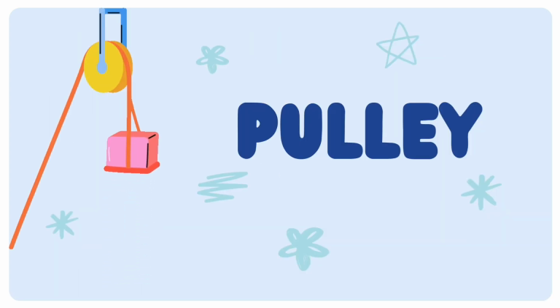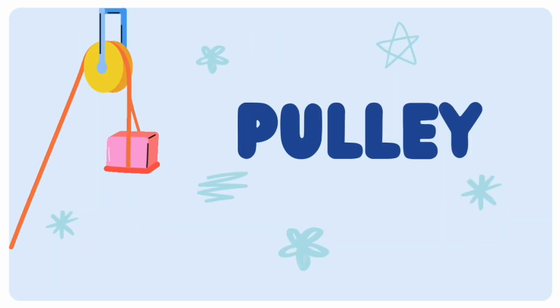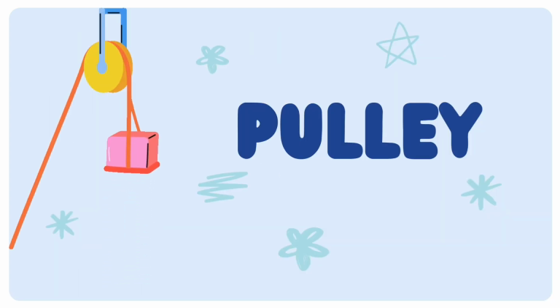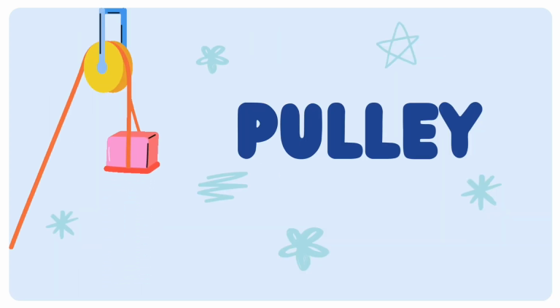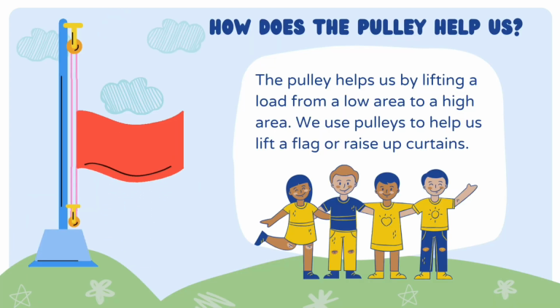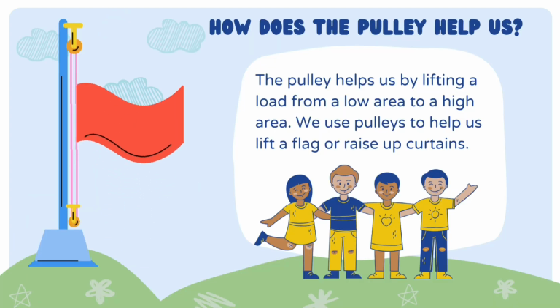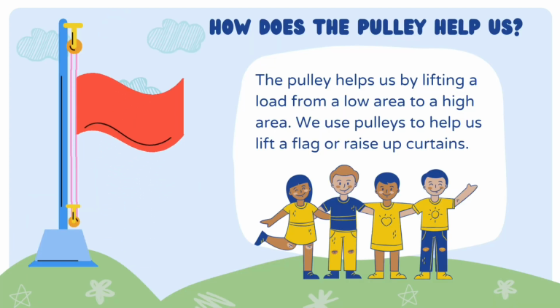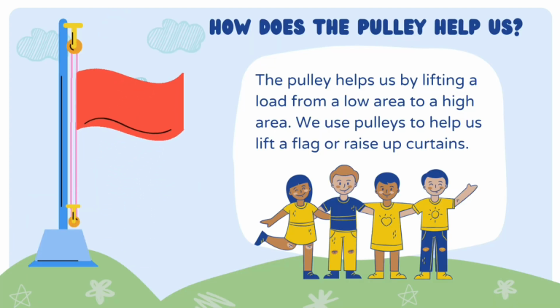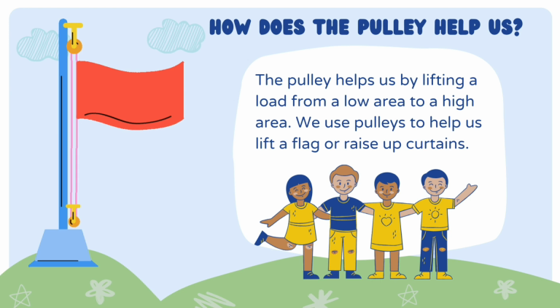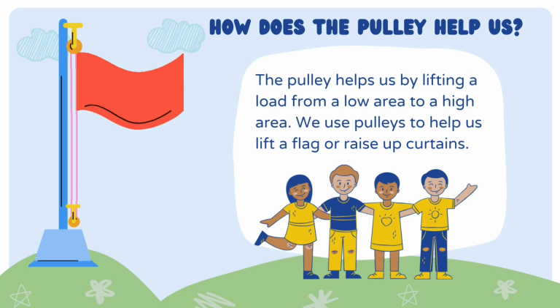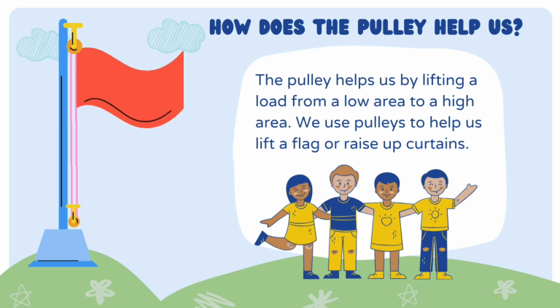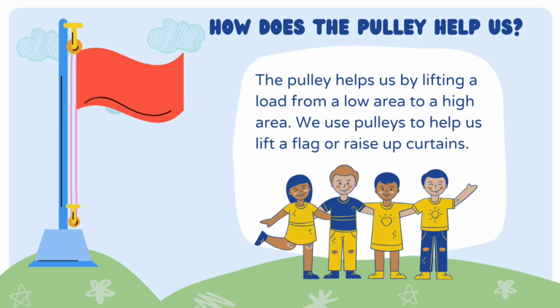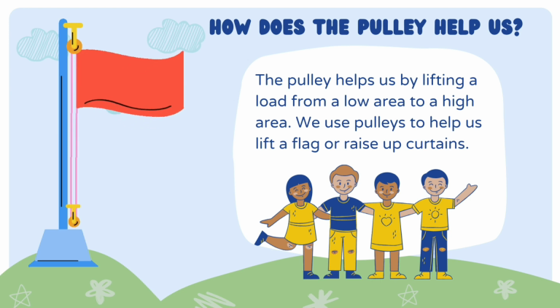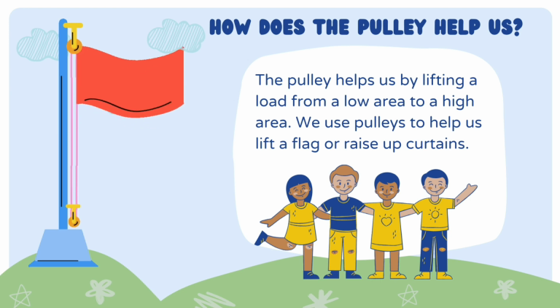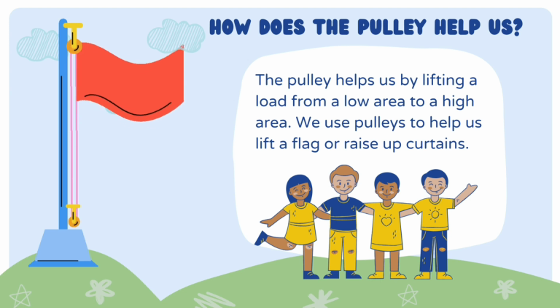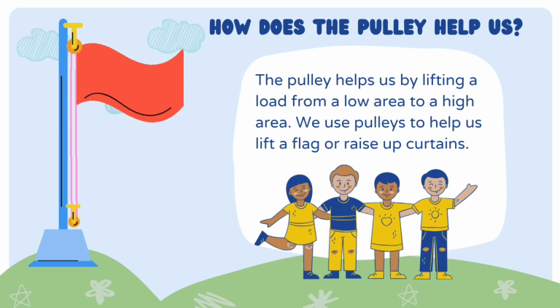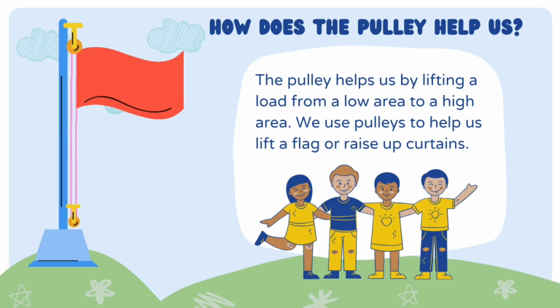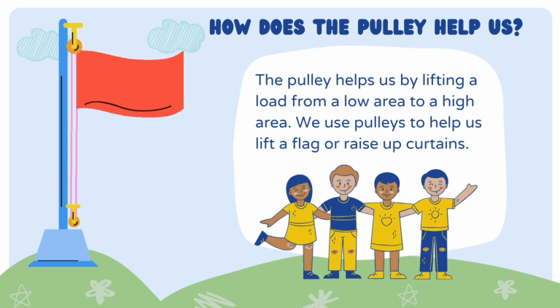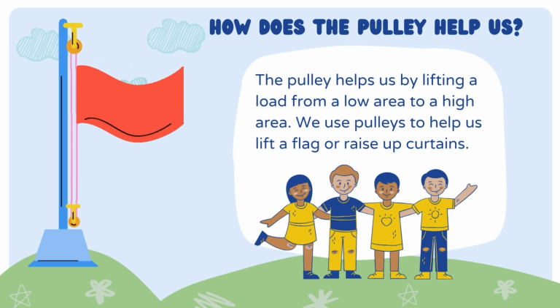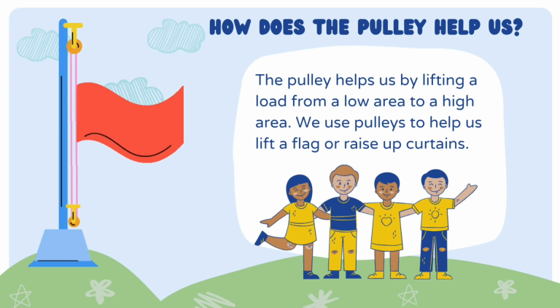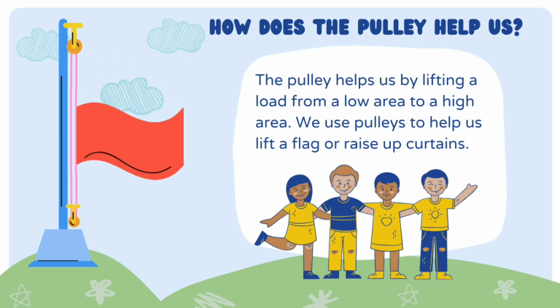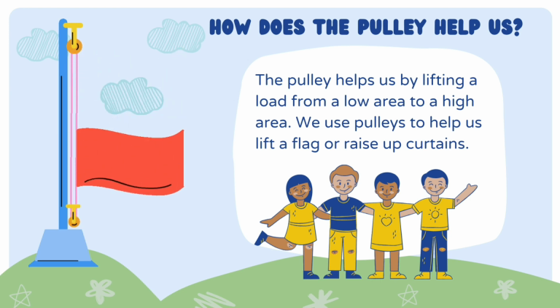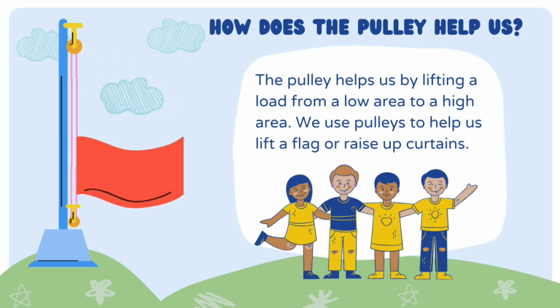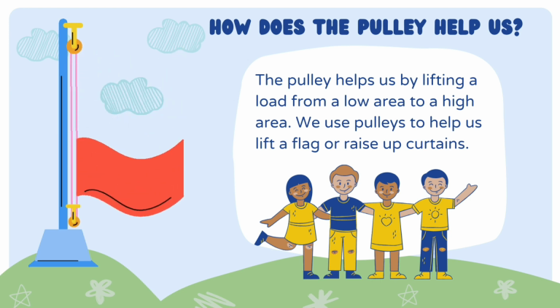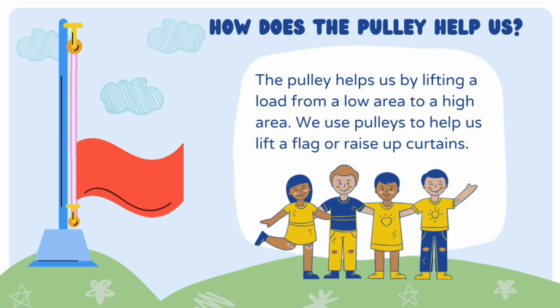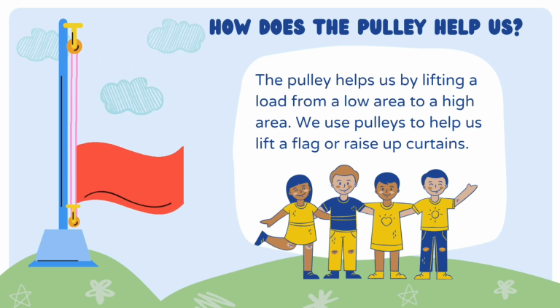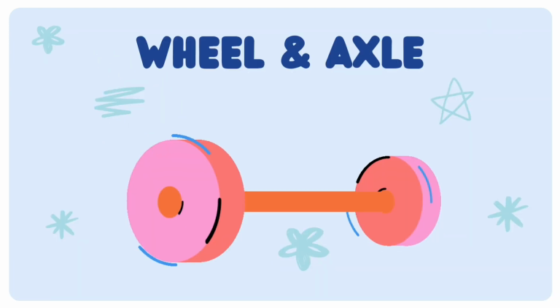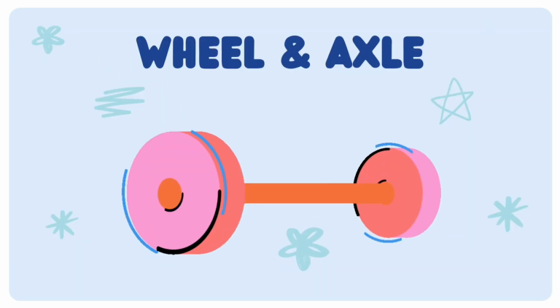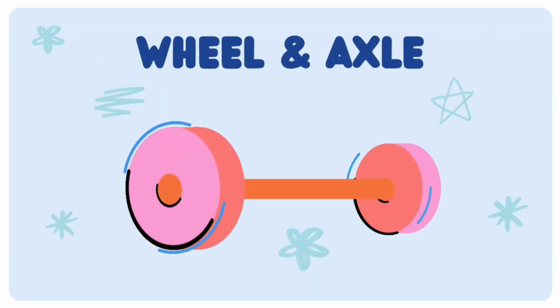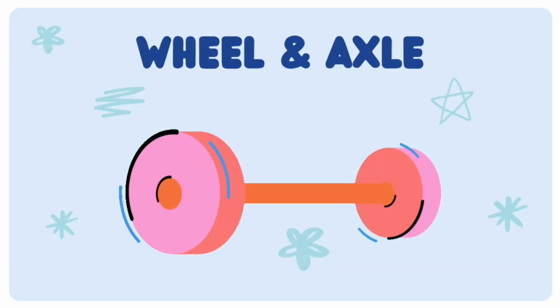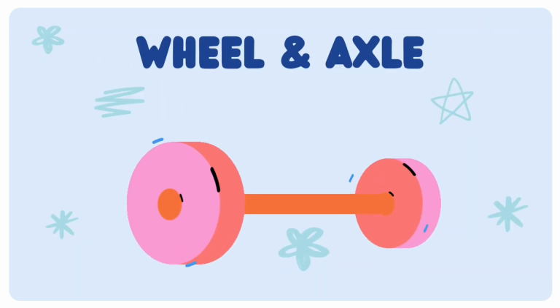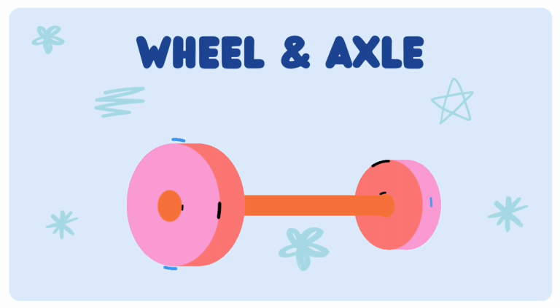Pulley. Pulleys help us by lifting our load from a low area to a high area. We use a pulley to help us lift a flag.